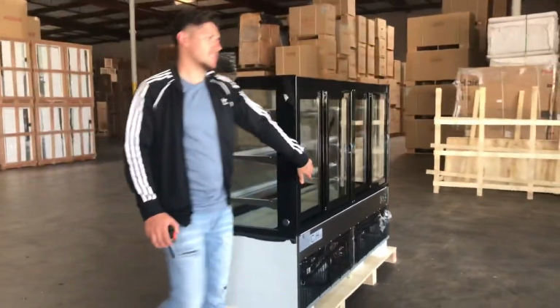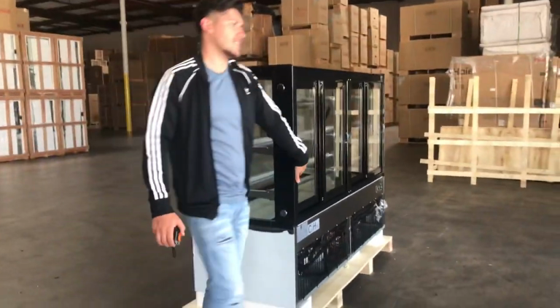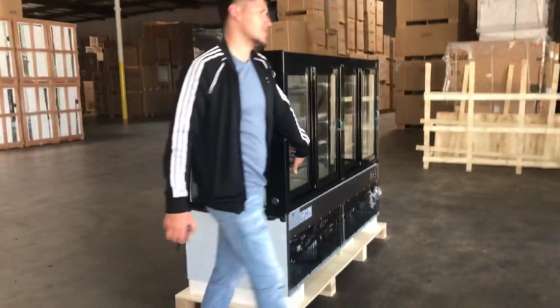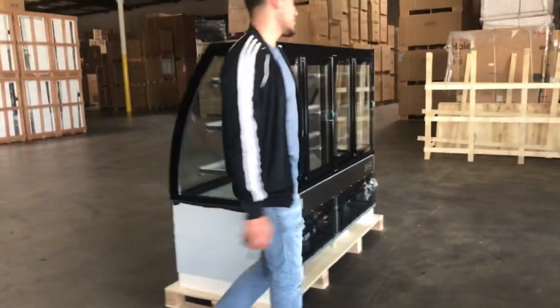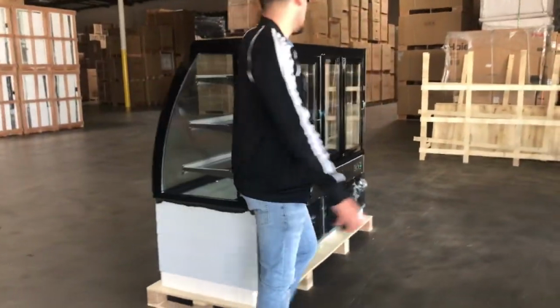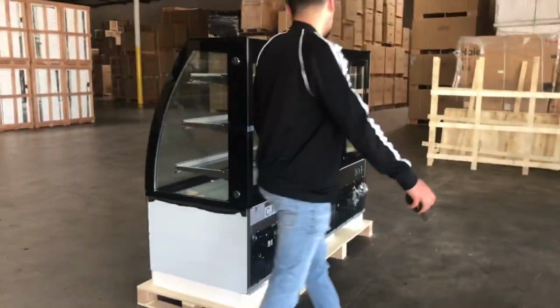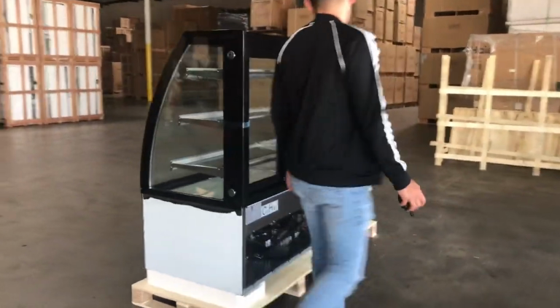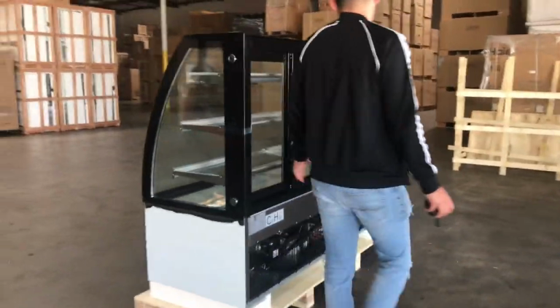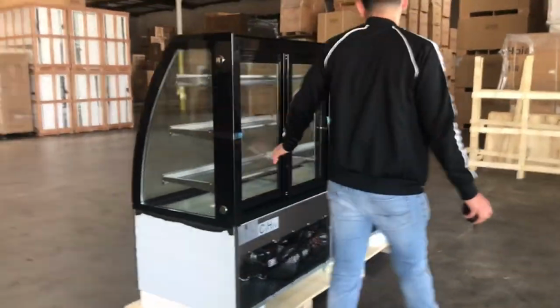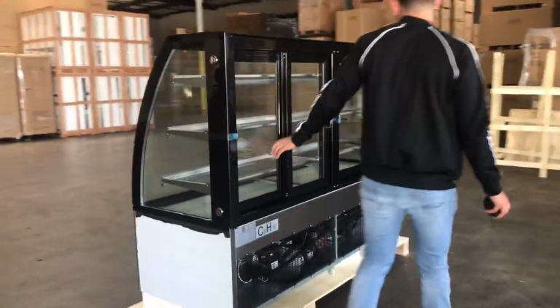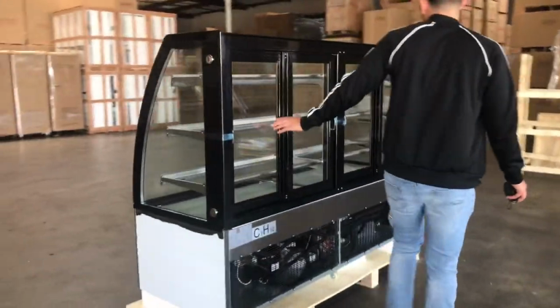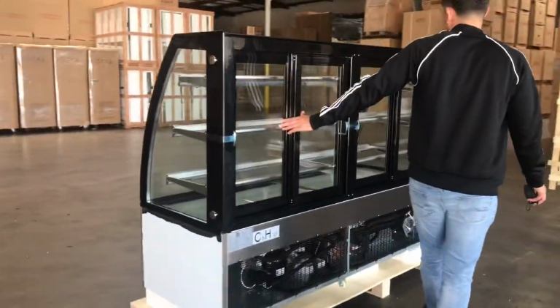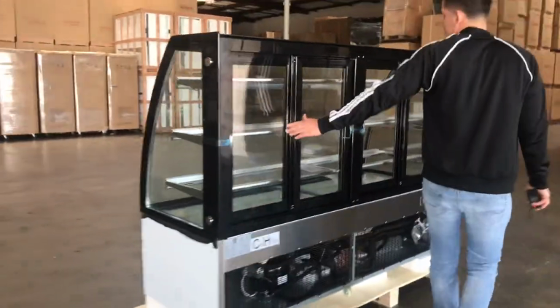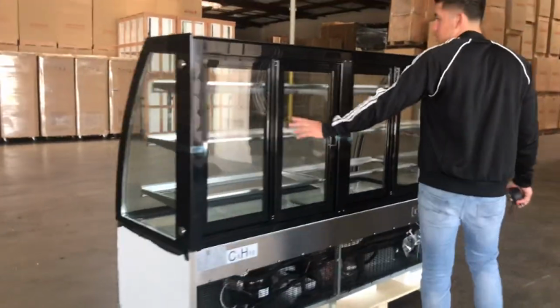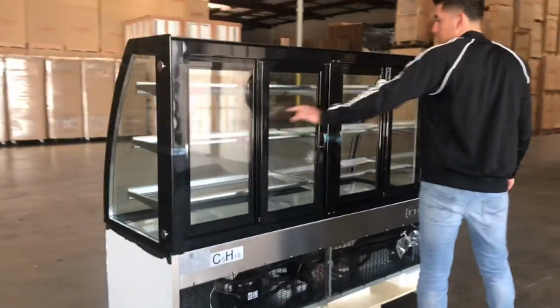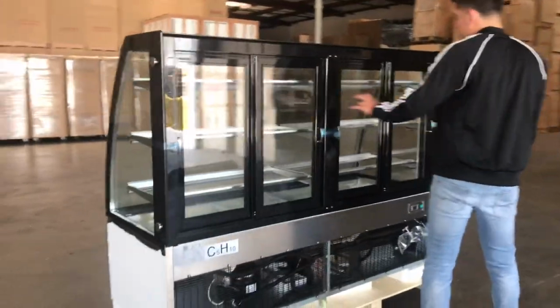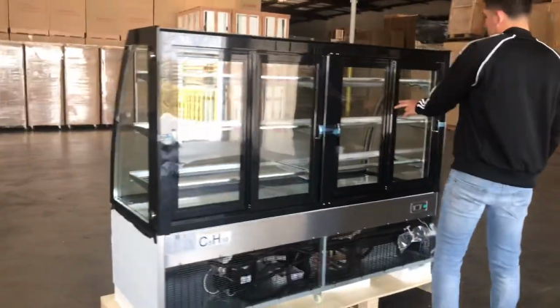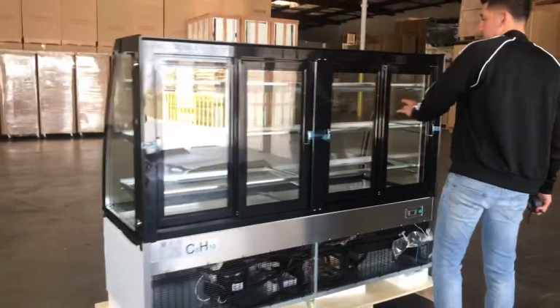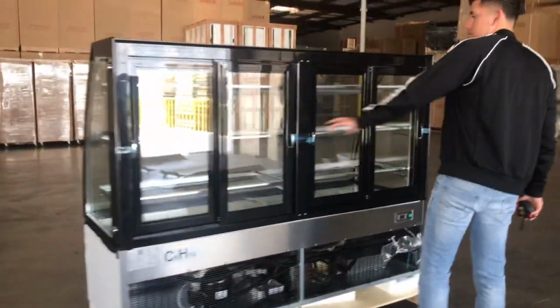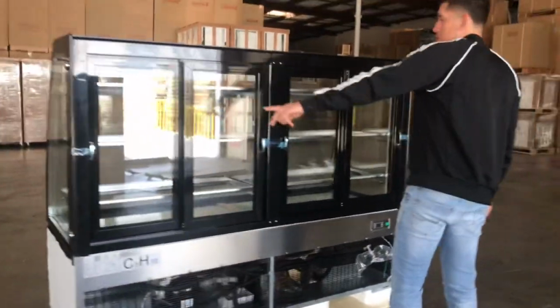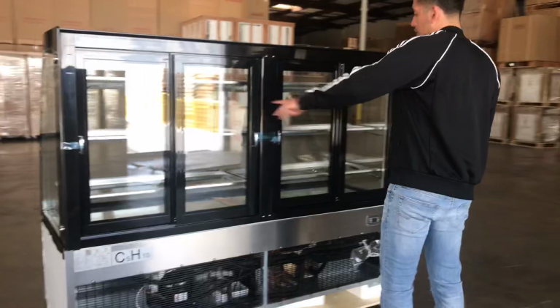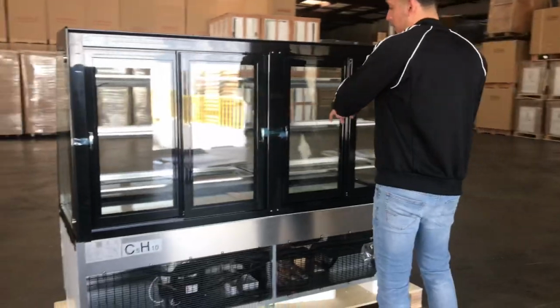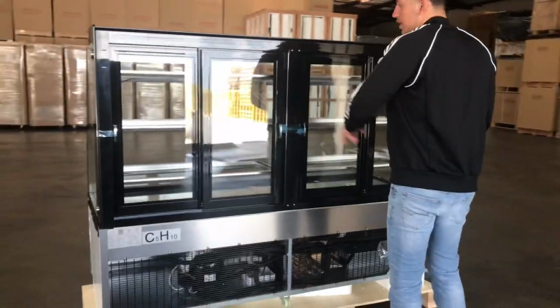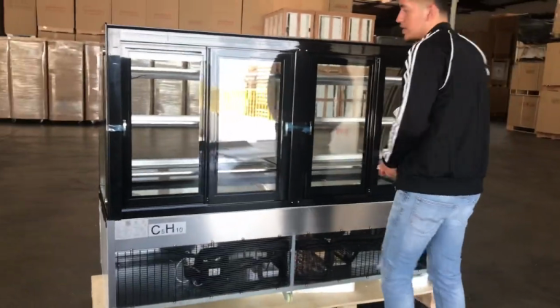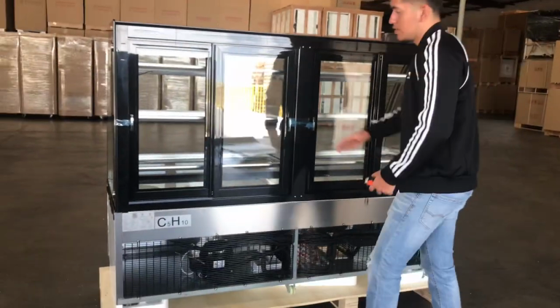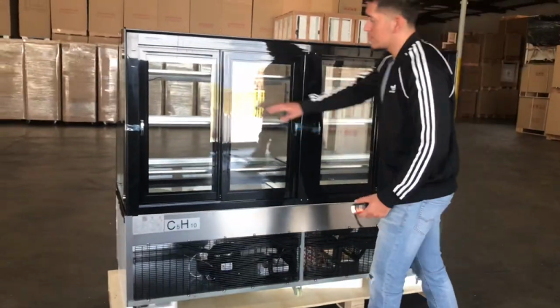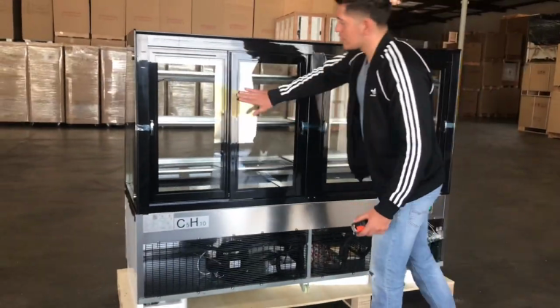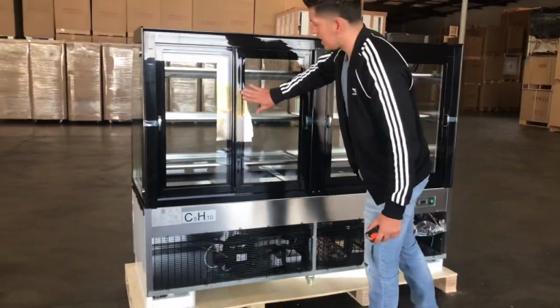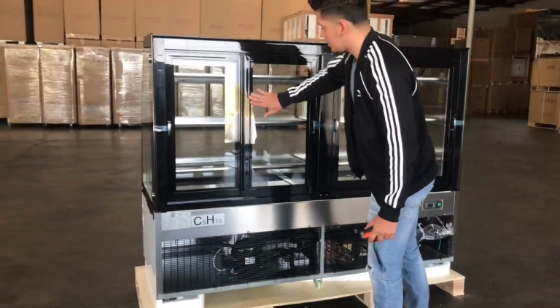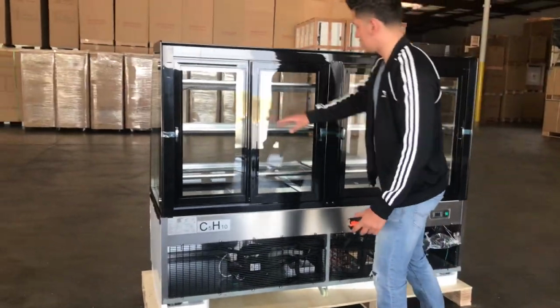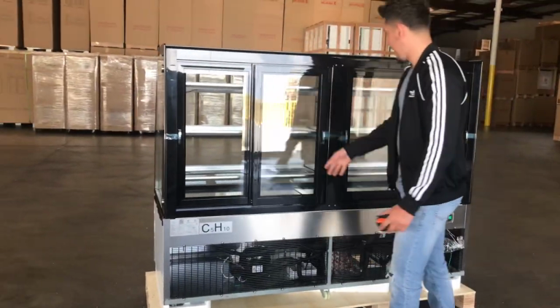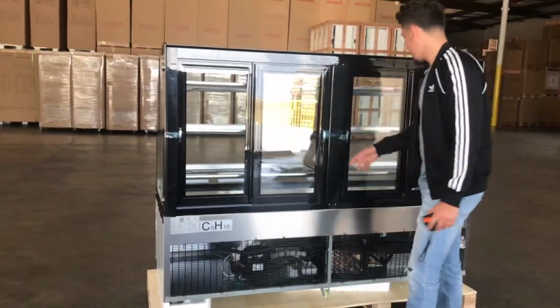You have your sliding doors — a set of two doors, so a total of four sliding doors. They come in the bag with the unit.